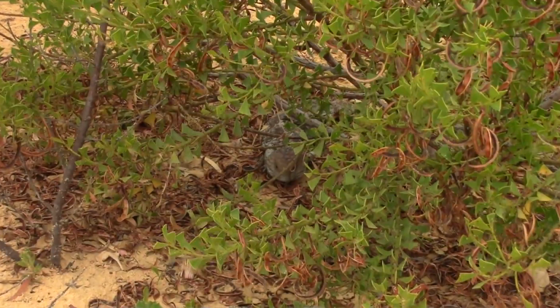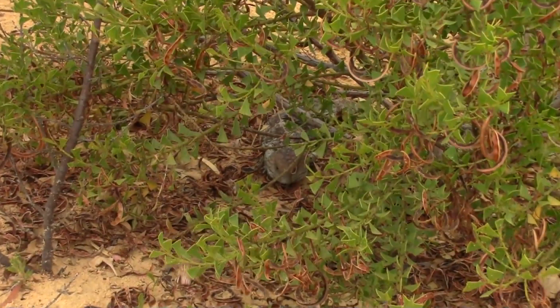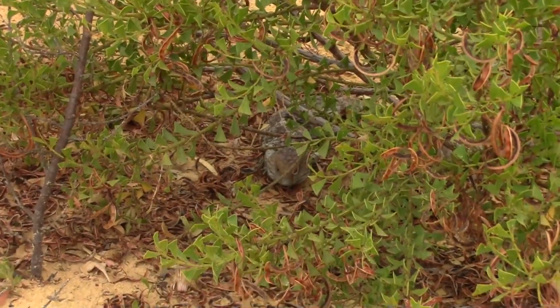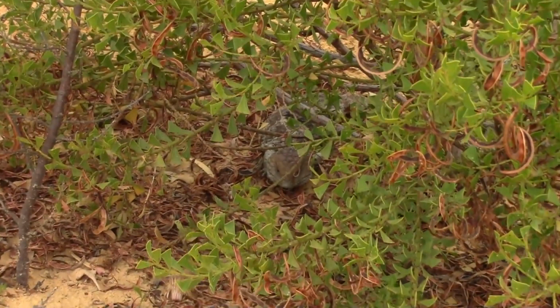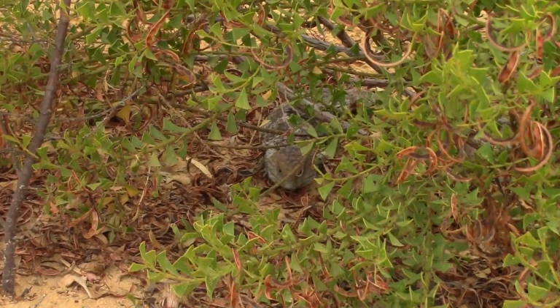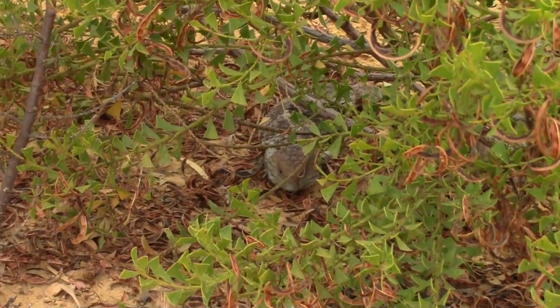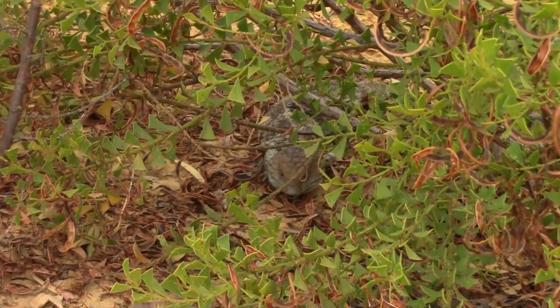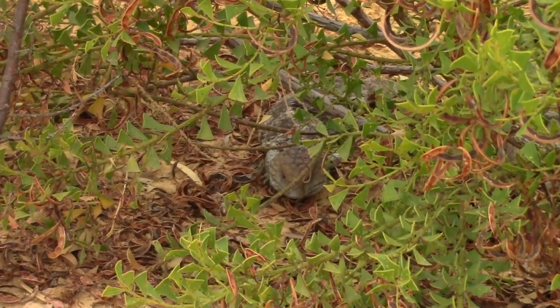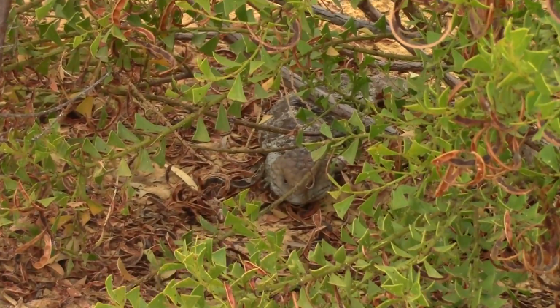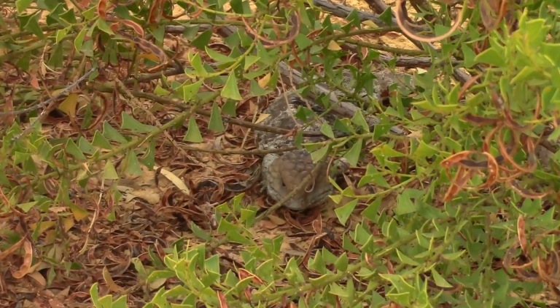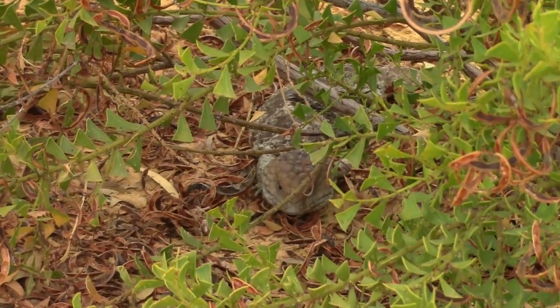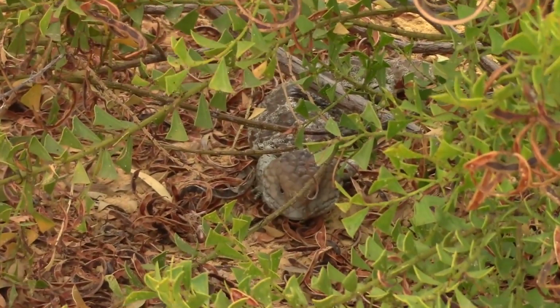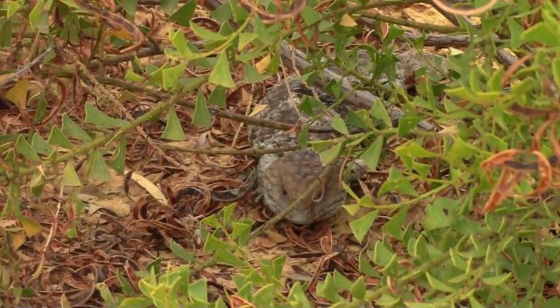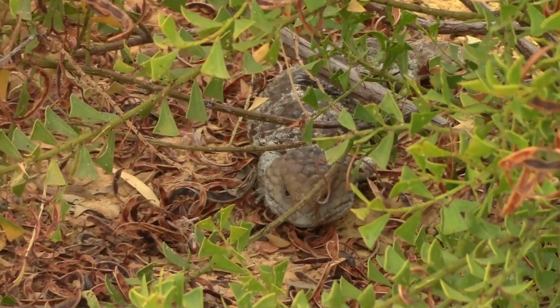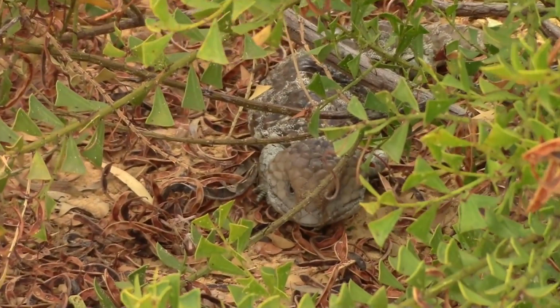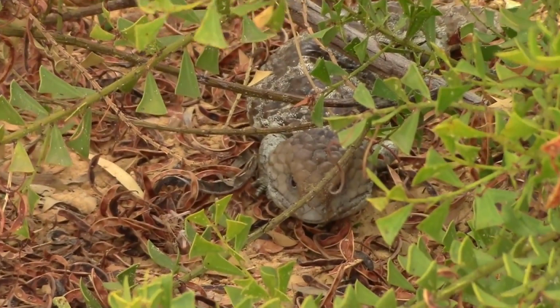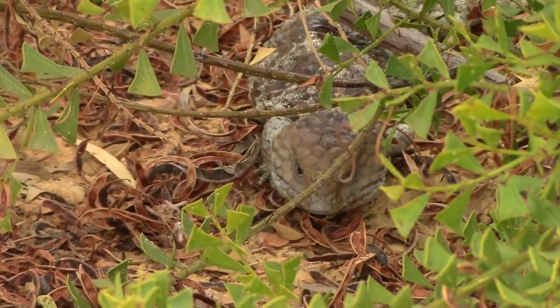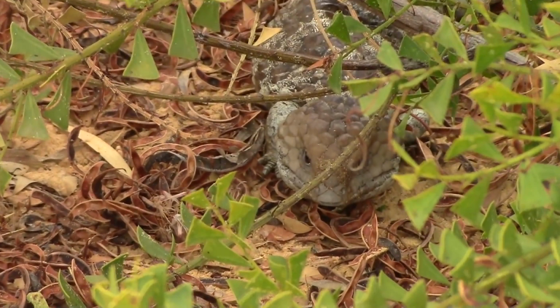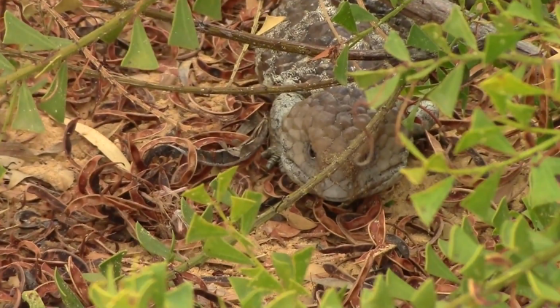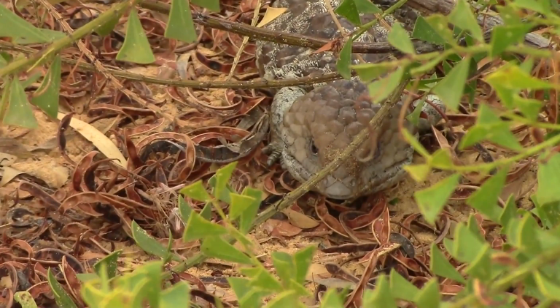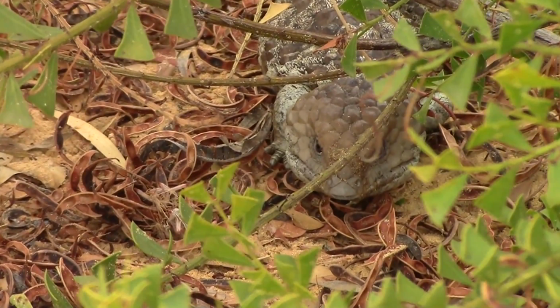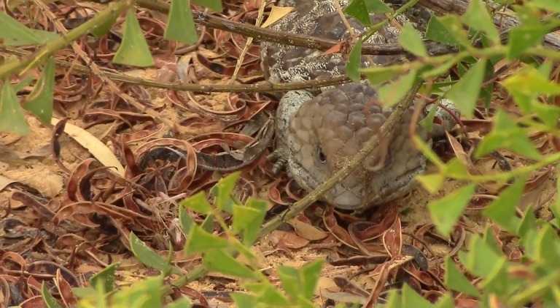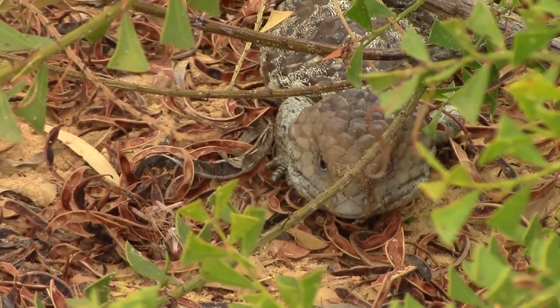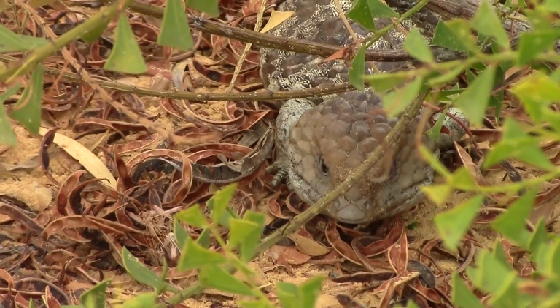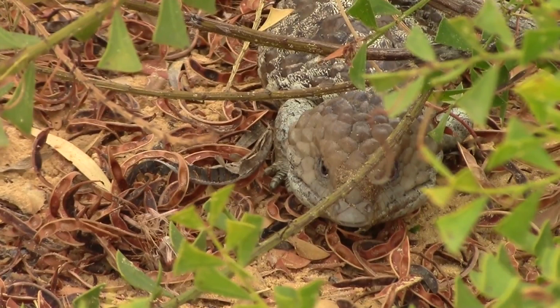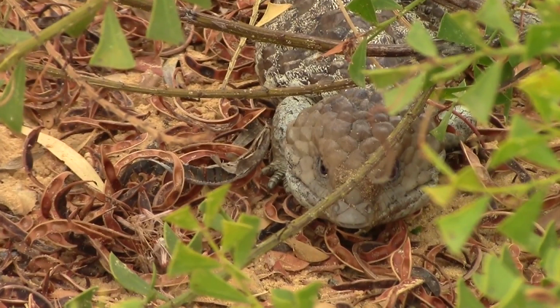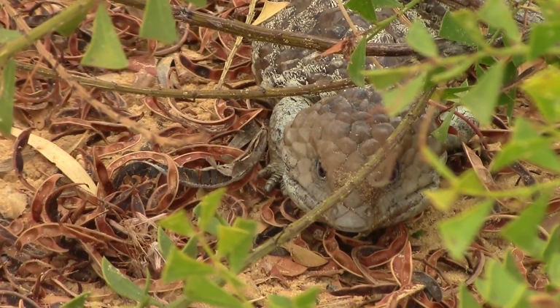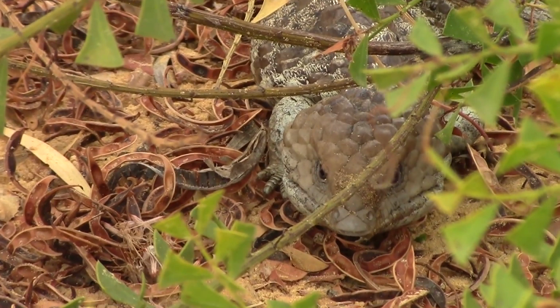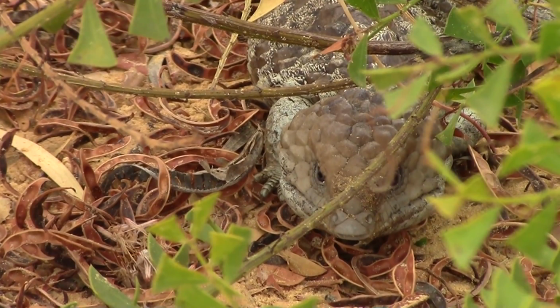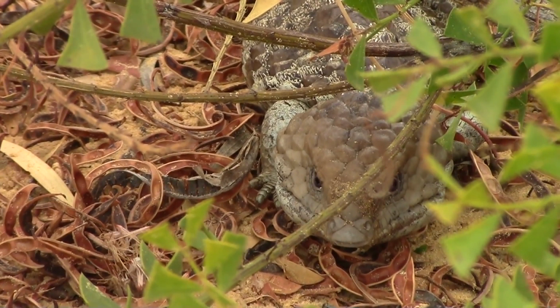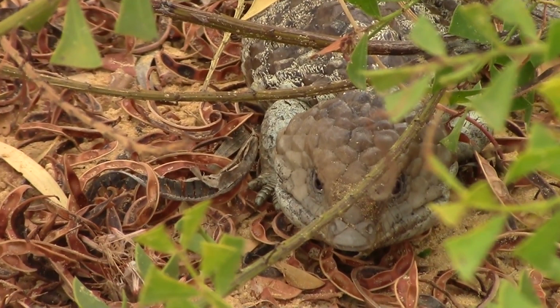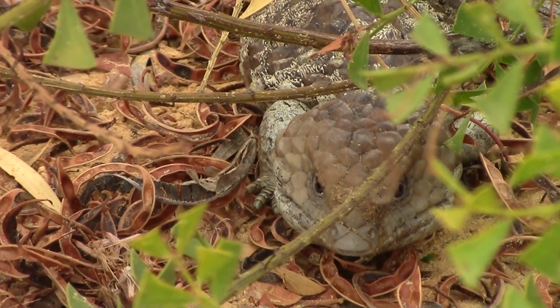They were often found at the base of these shrubs, and I wonder if, like the emu, they also feed on the seedpods.